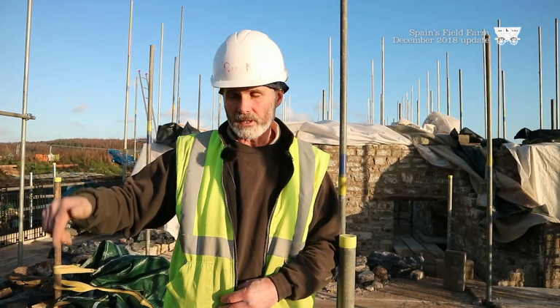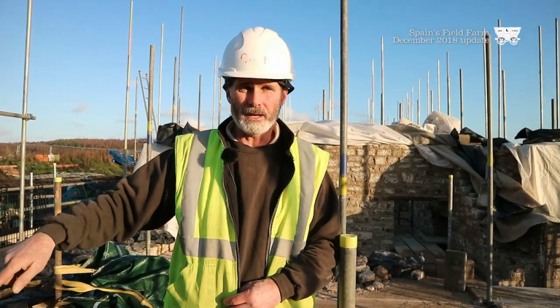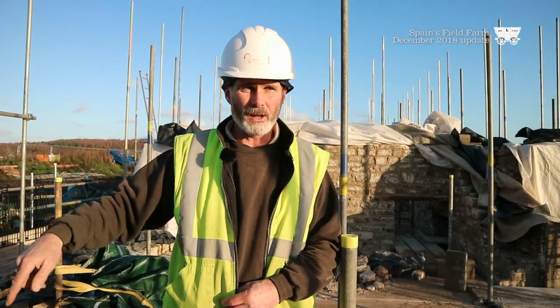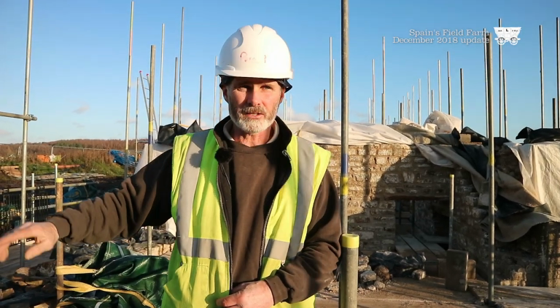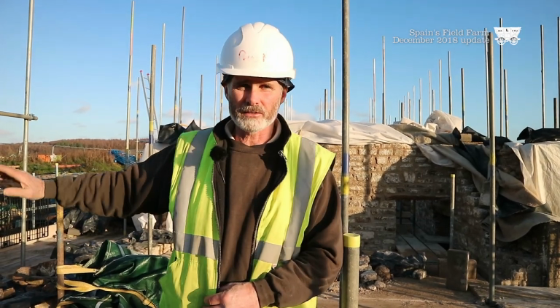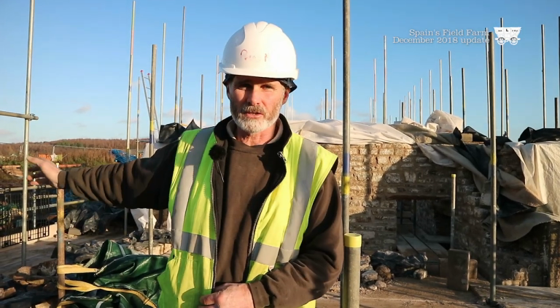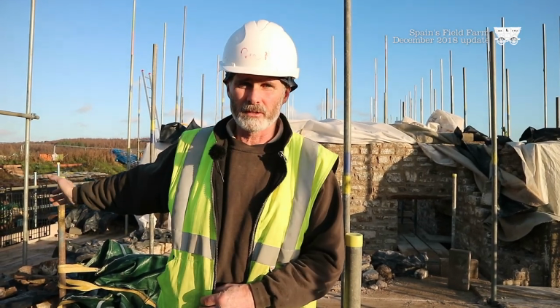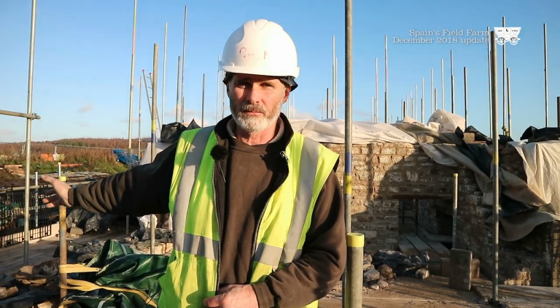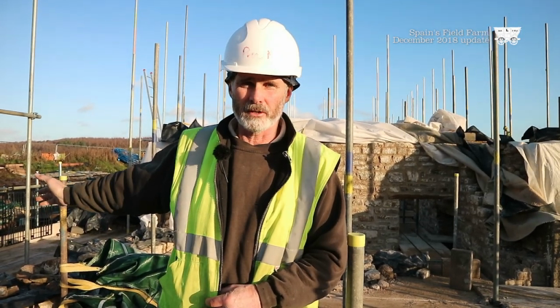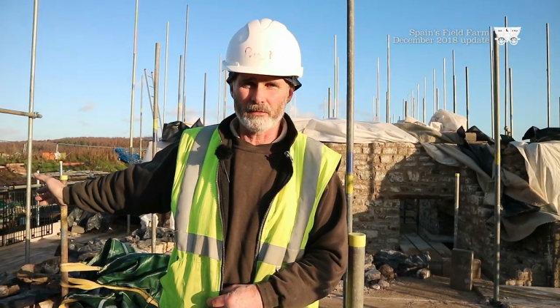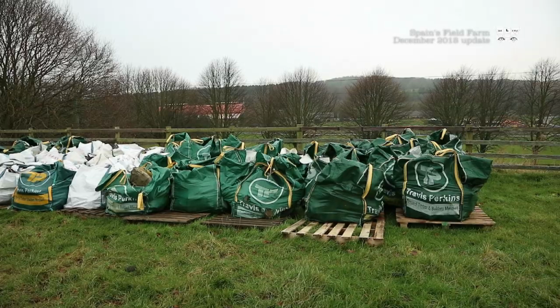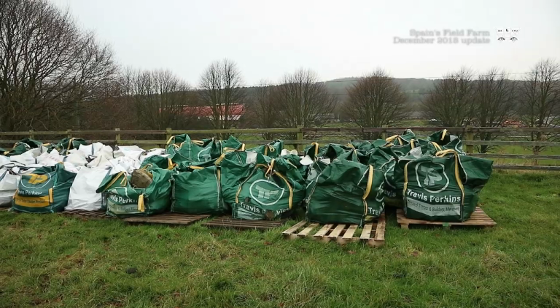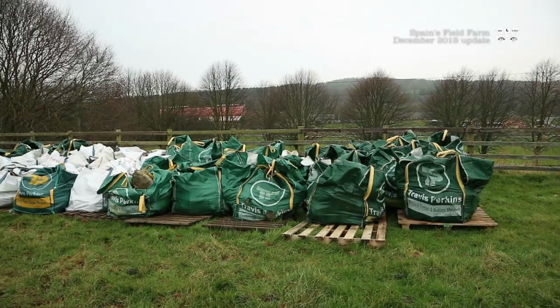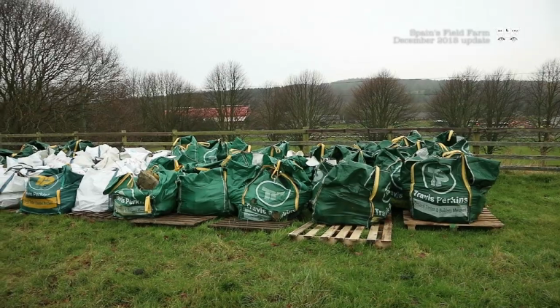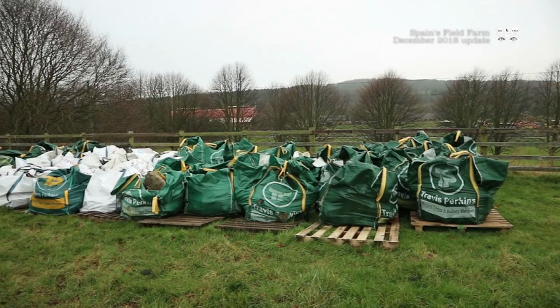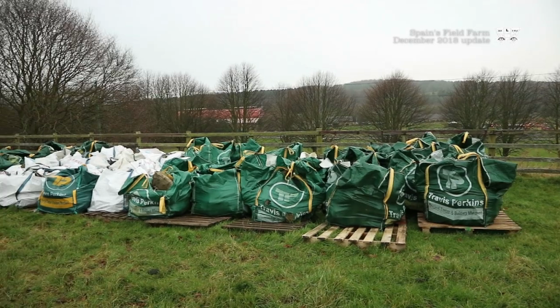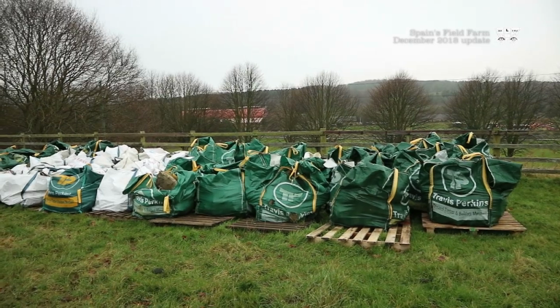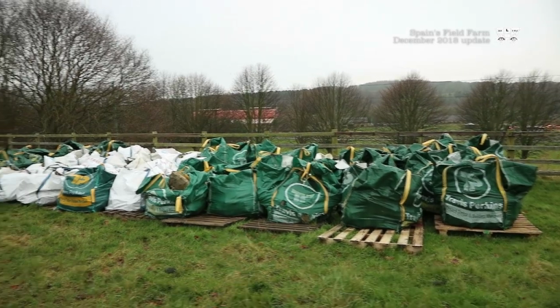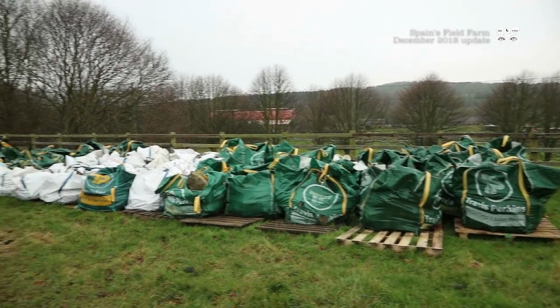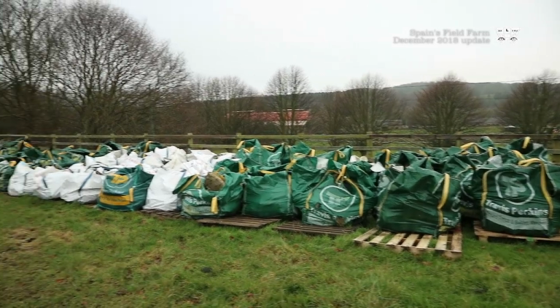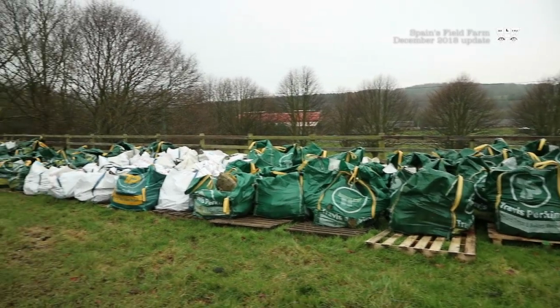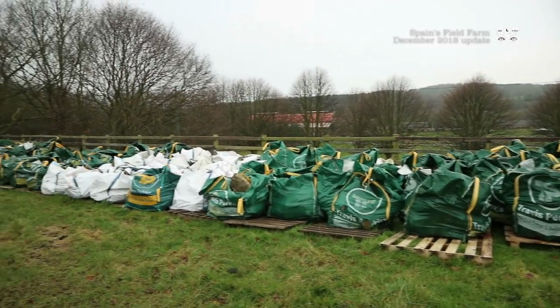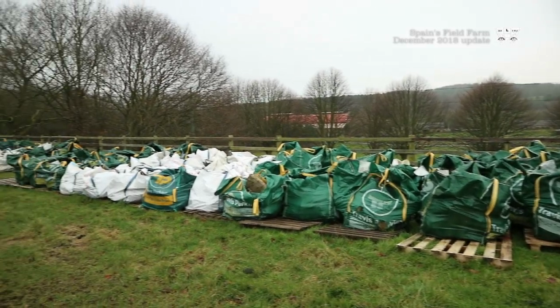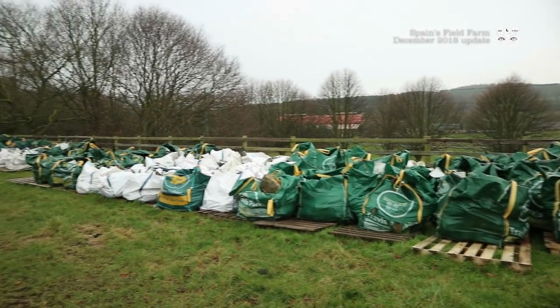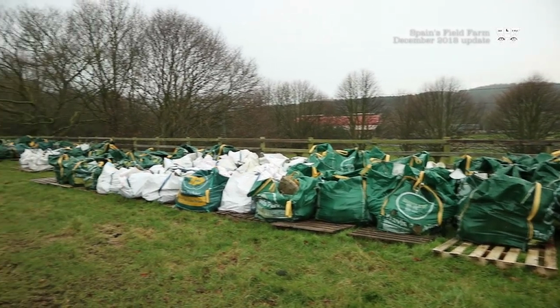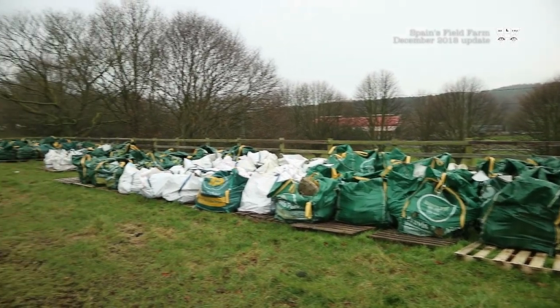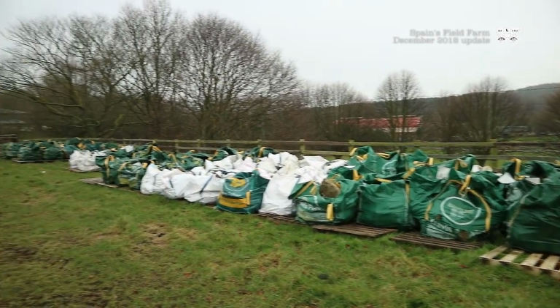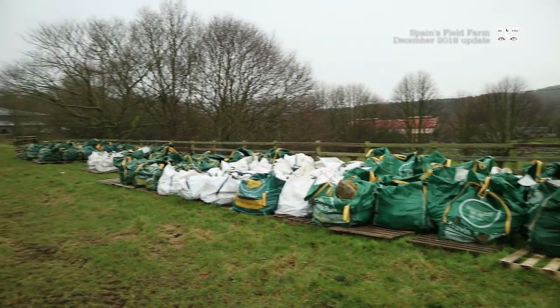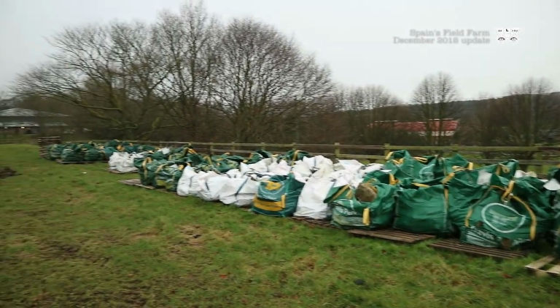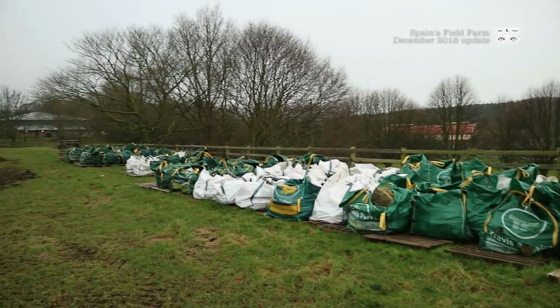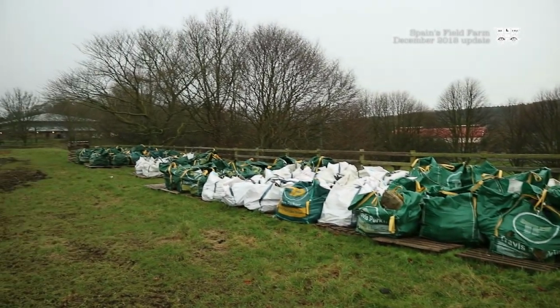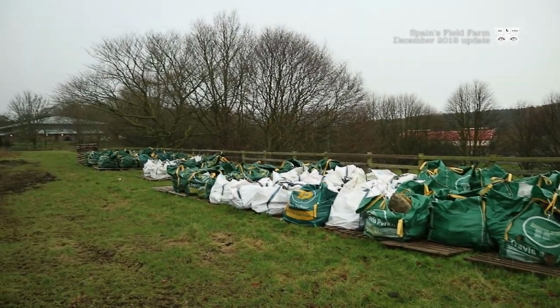It now lies in 635 bags, plus pallets. We've also got pallets from the stone roof that all came back.